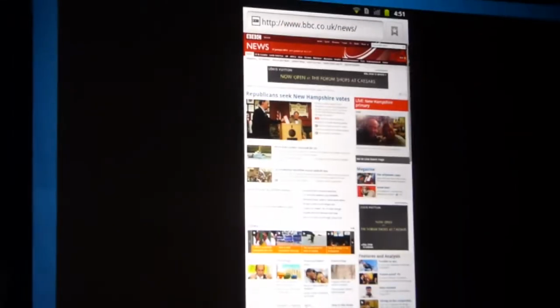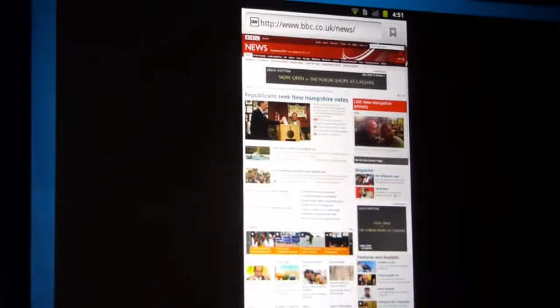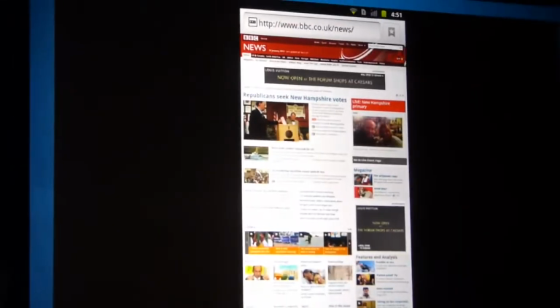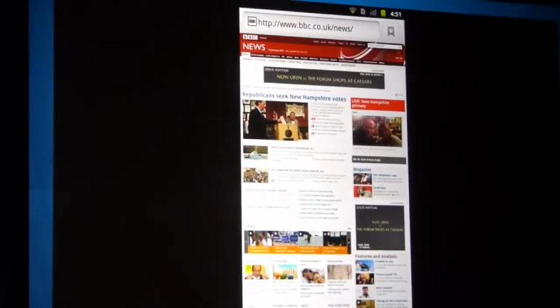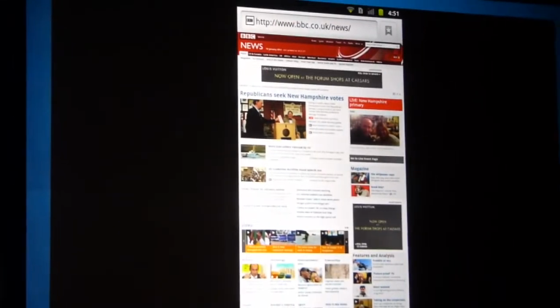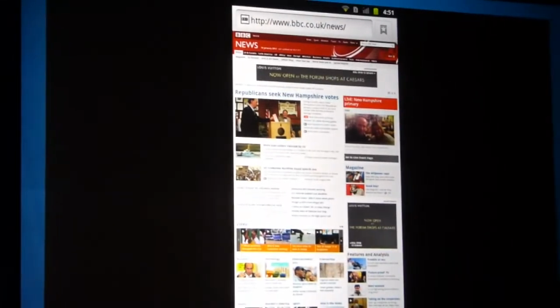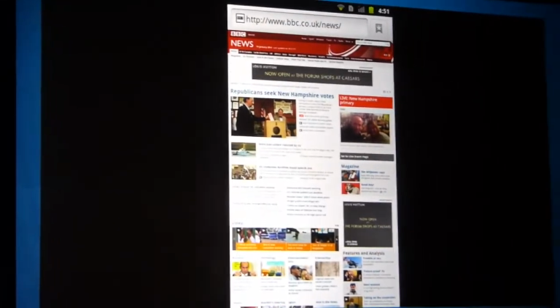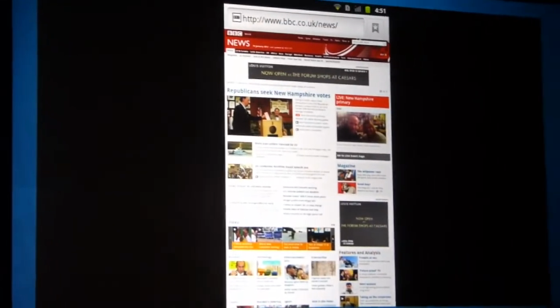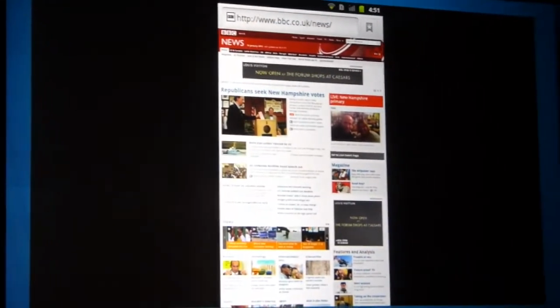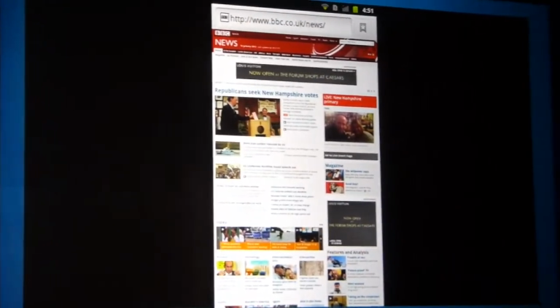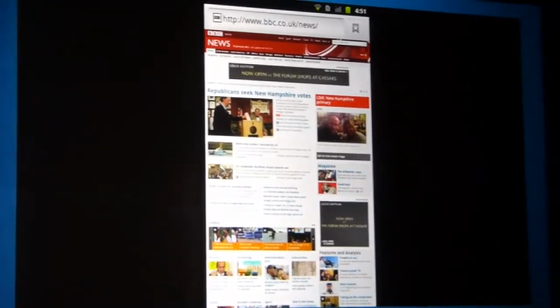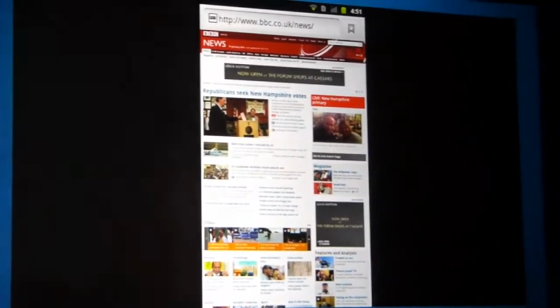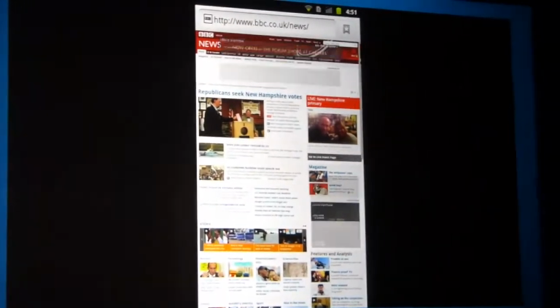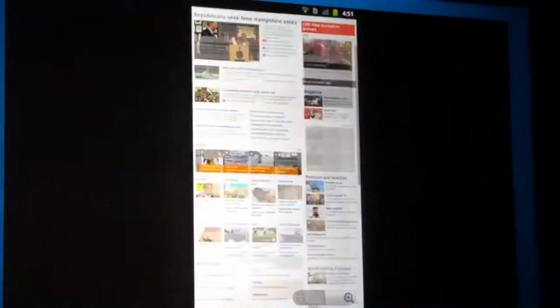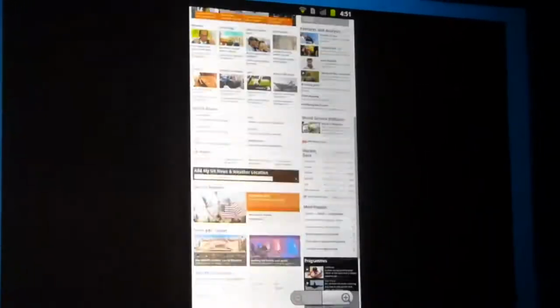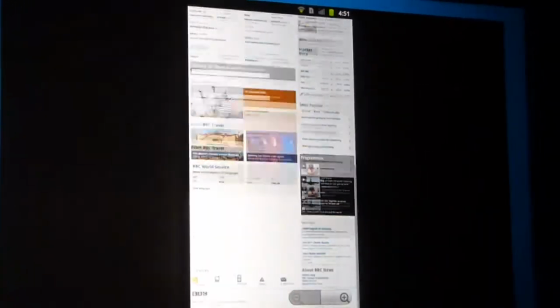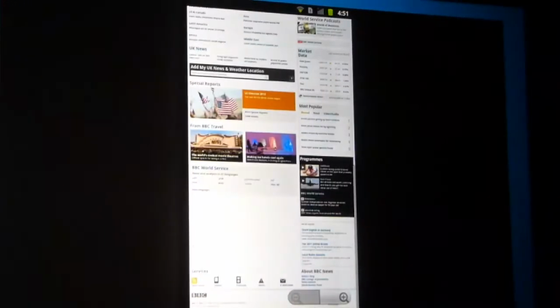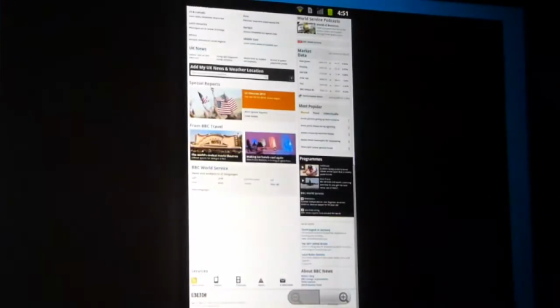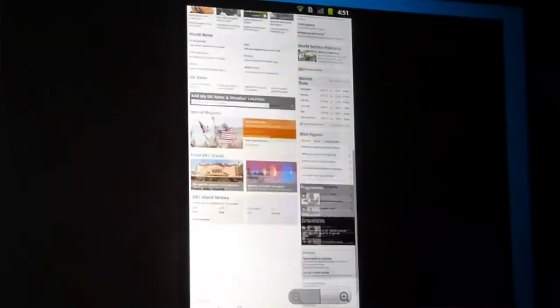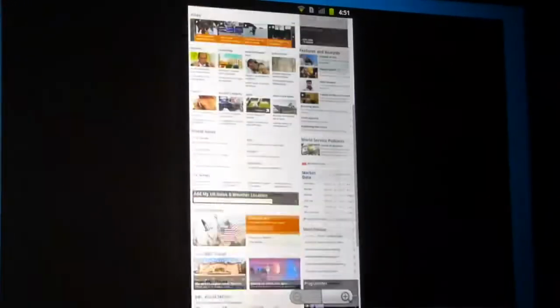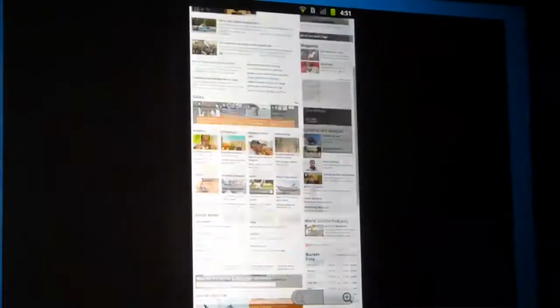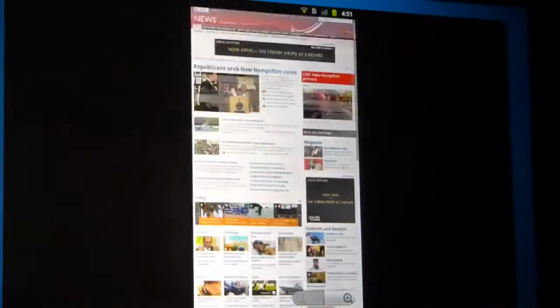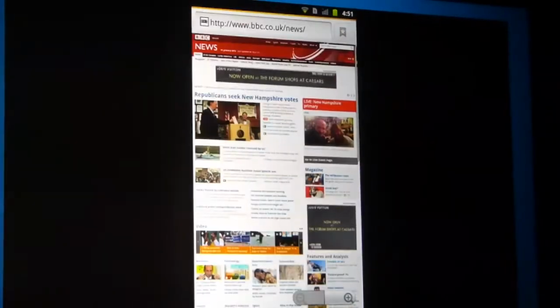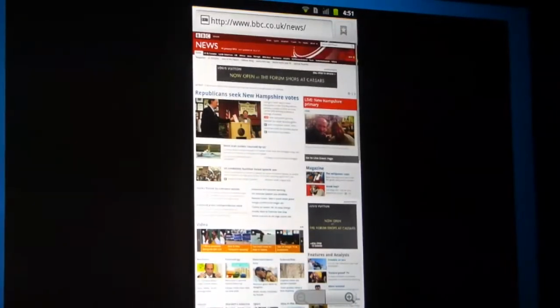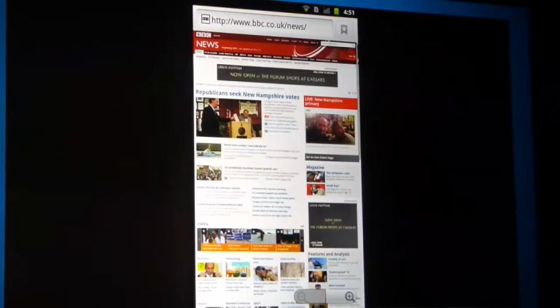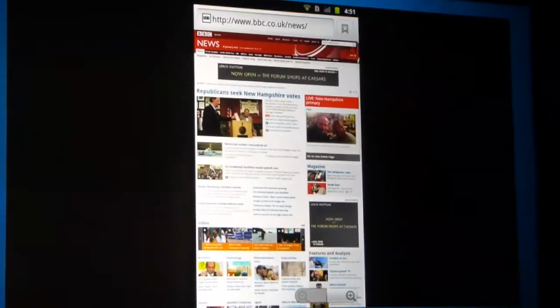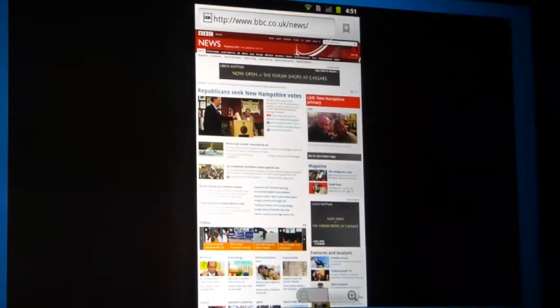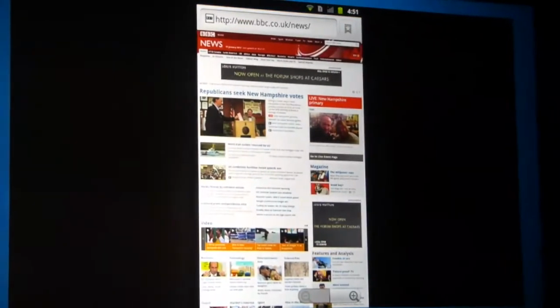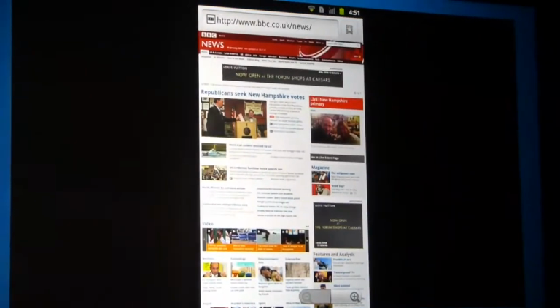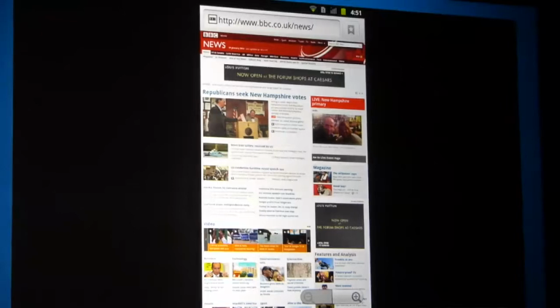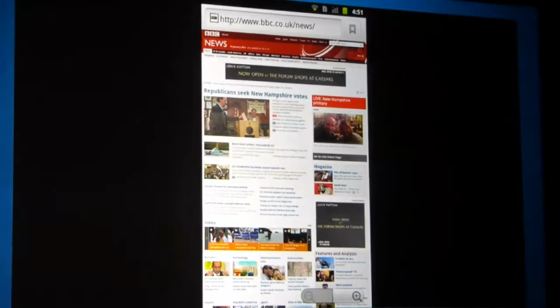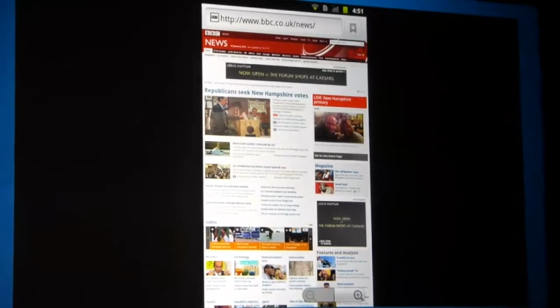As you can see, our web browser is pretty responsive. It's a very nice experience for browsing the web.